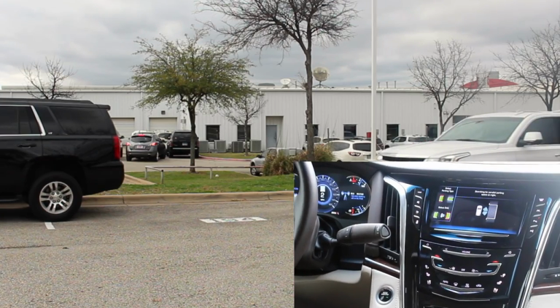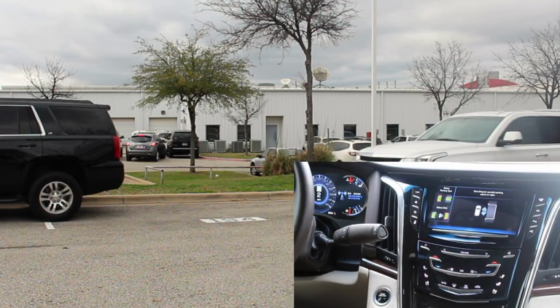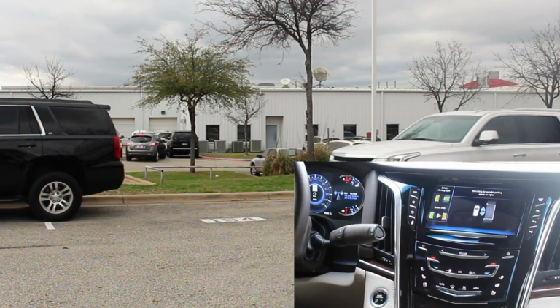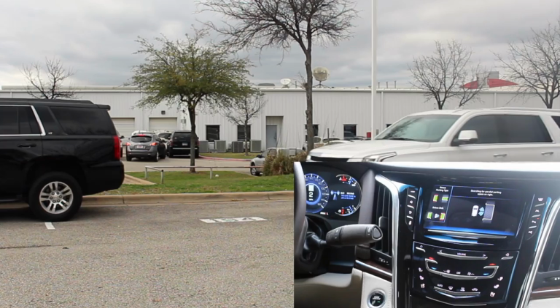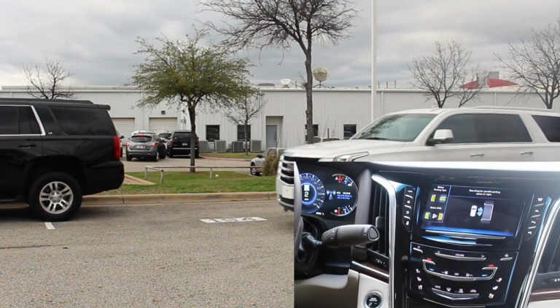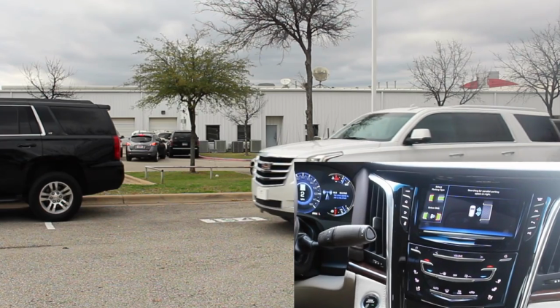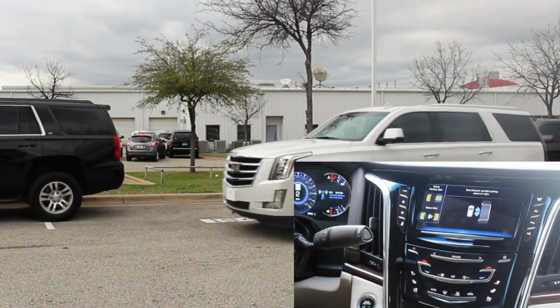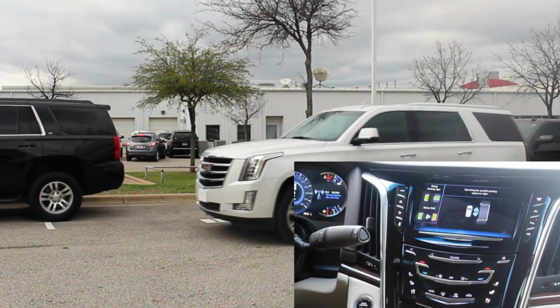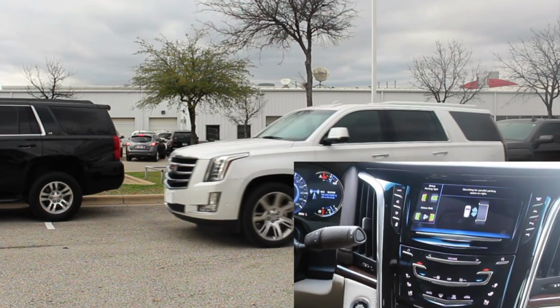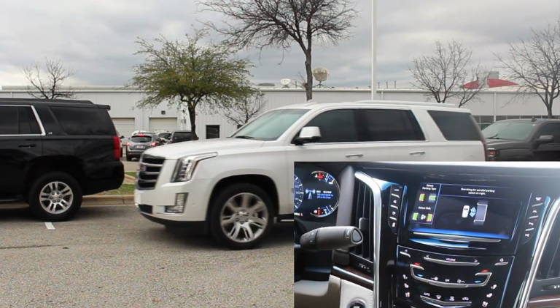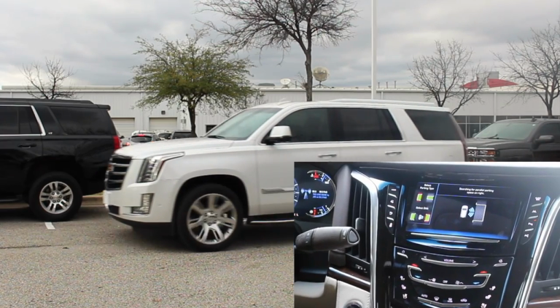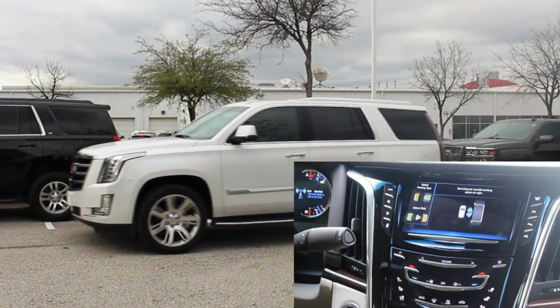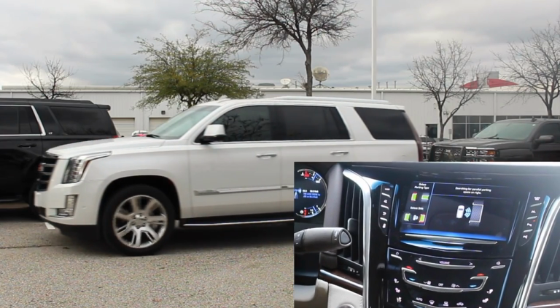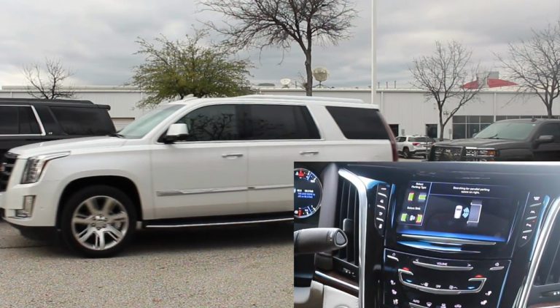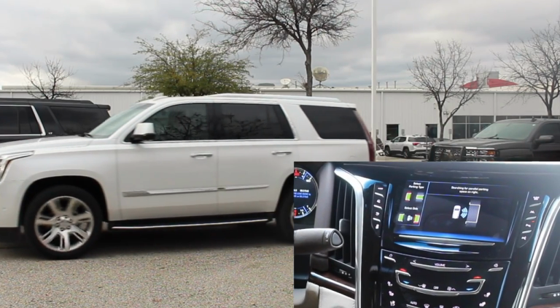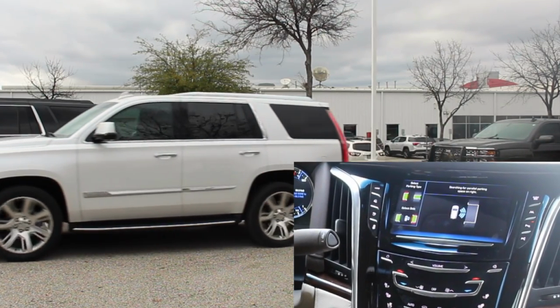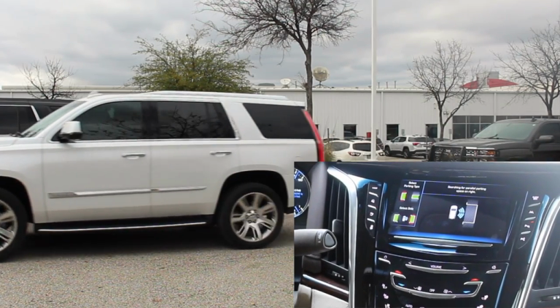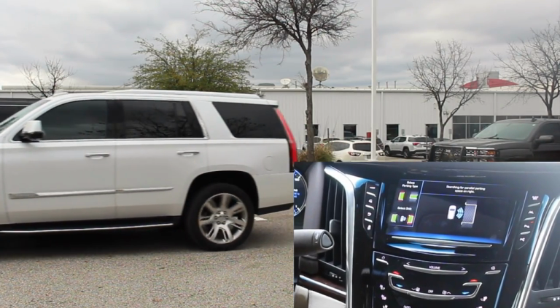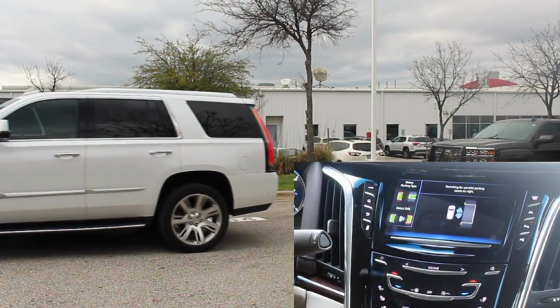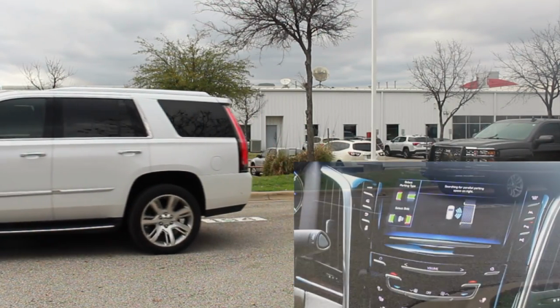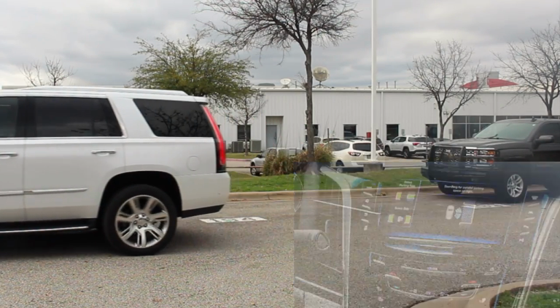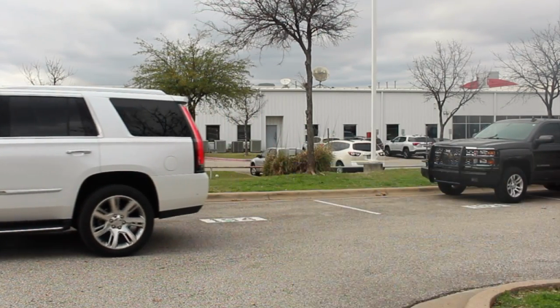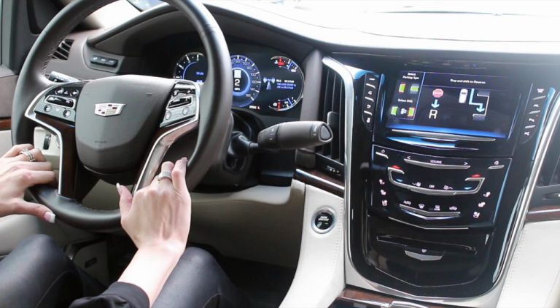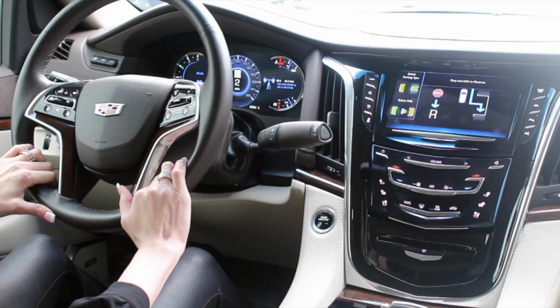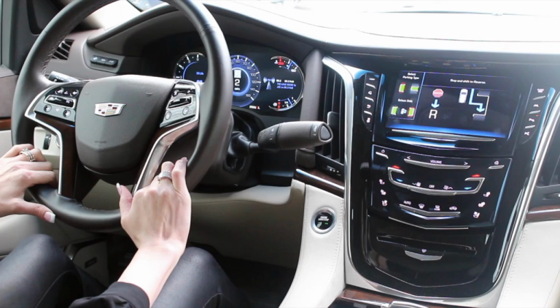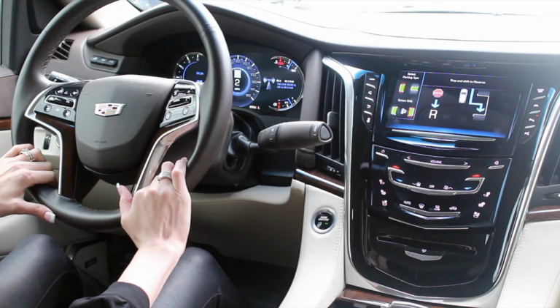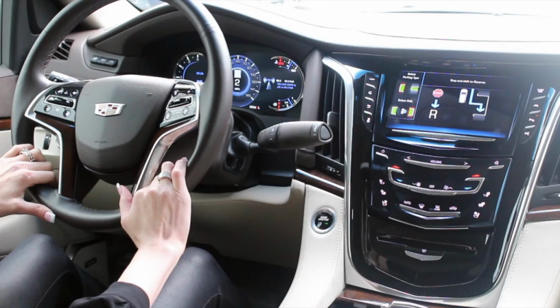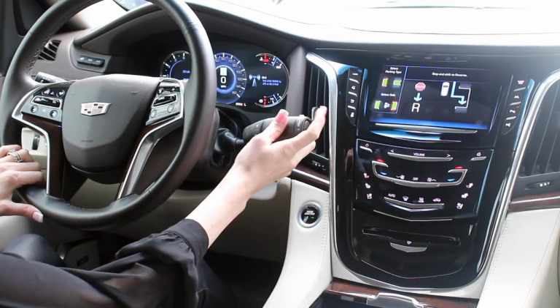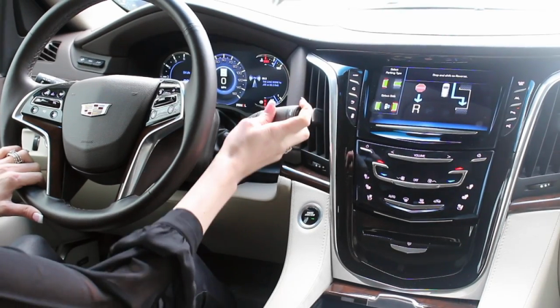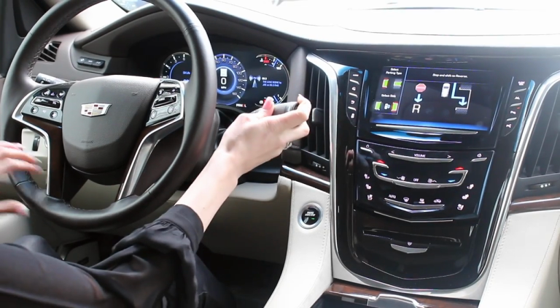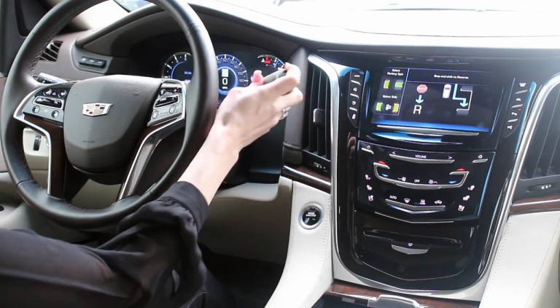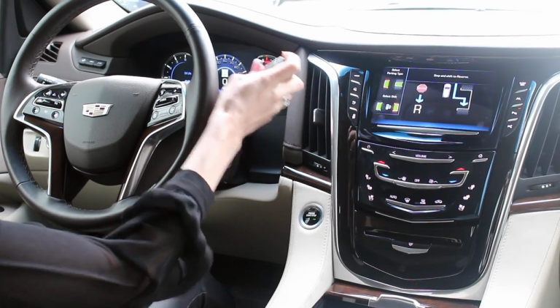Here my hands are on the wheel while it's searching for a space. You'll notice on the screen you can choose parallel or perpendicular parking assist.